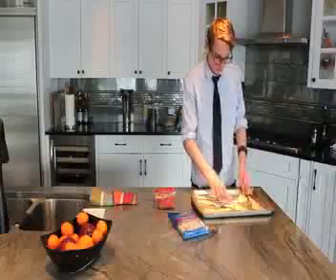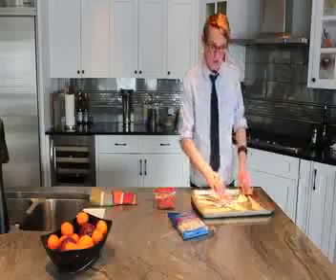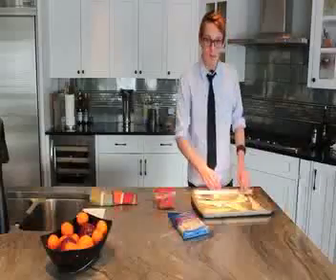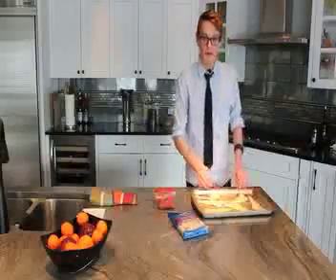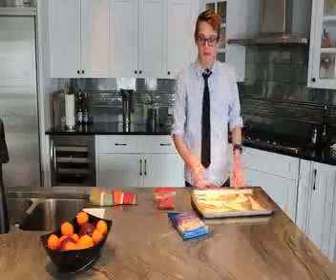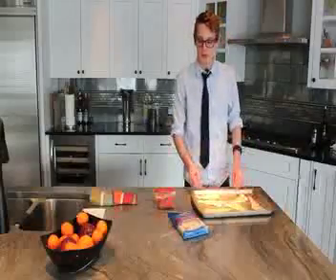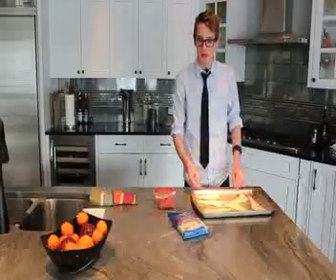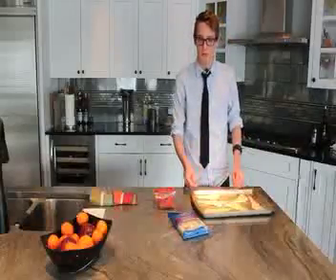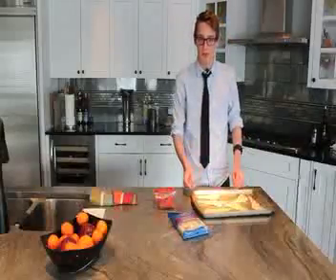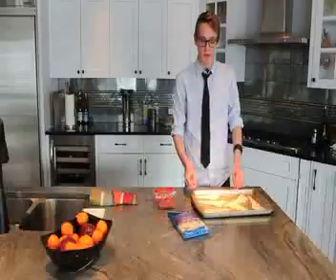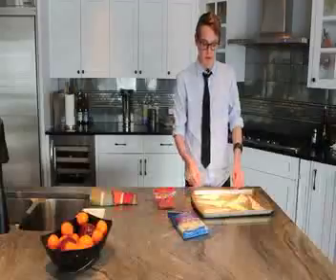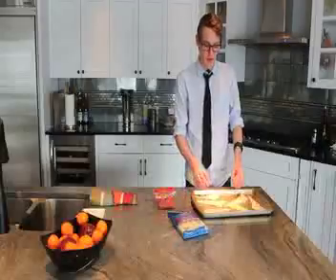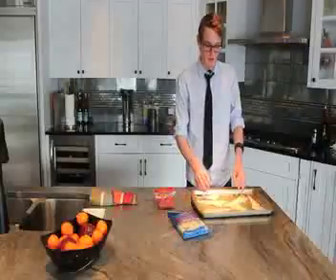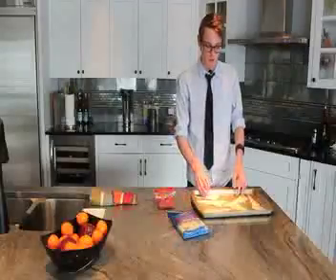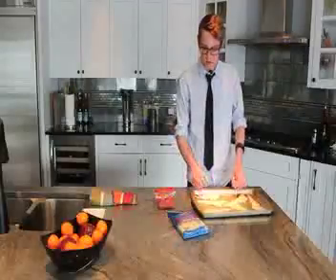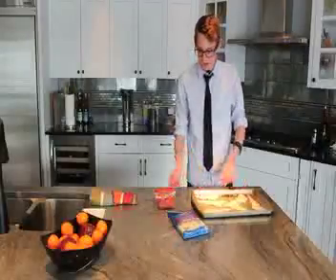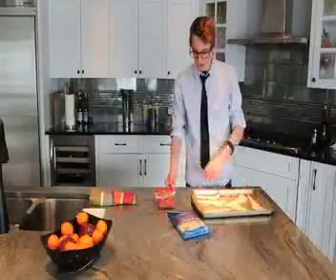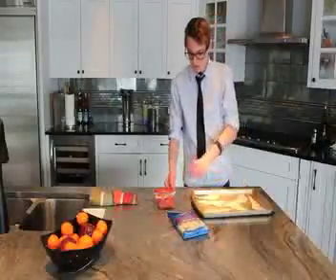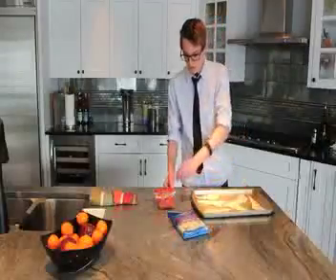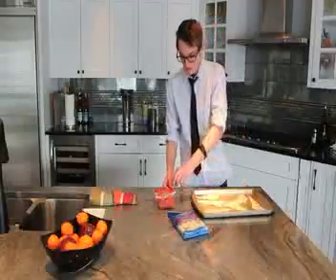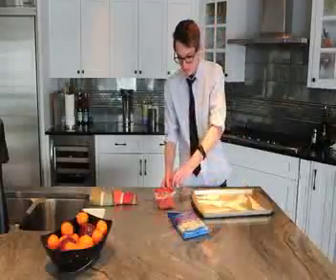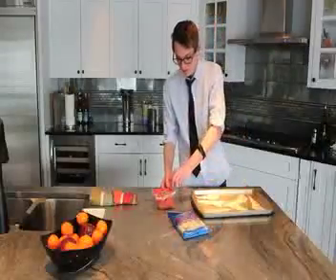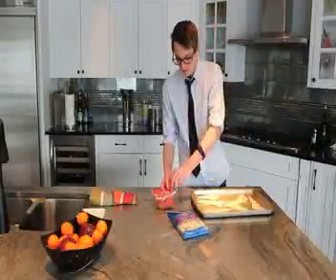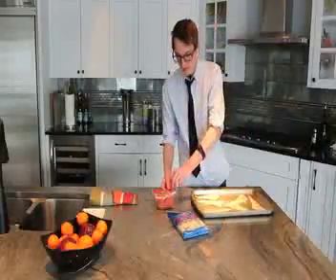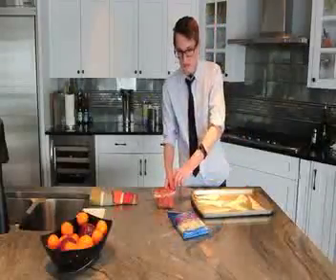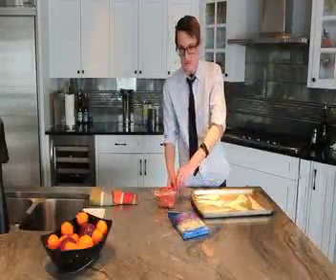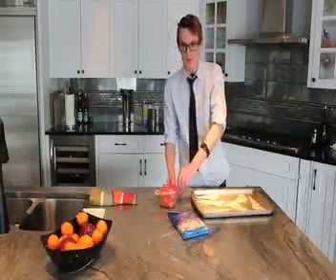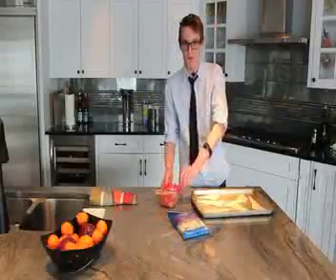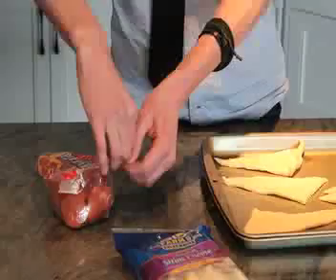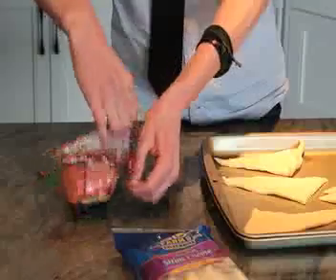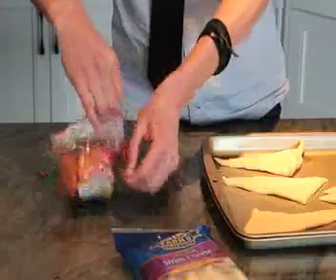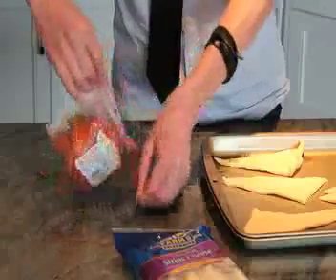Now we're ready to lay the pepperoni on the dough. We need six pieces of pepperoni for each dough.